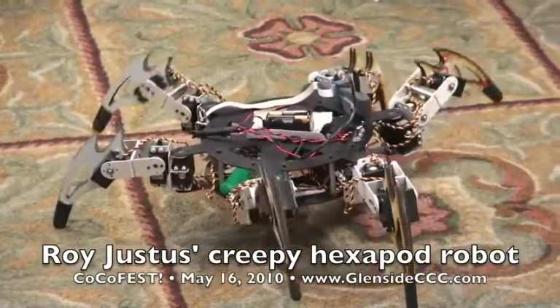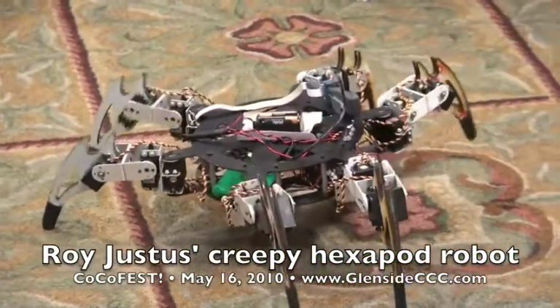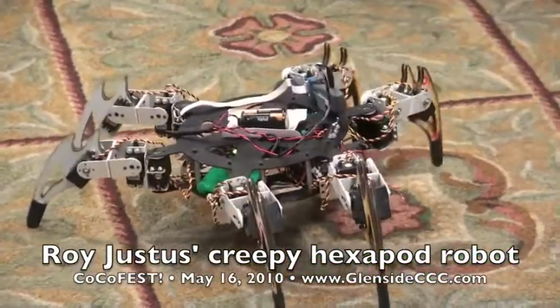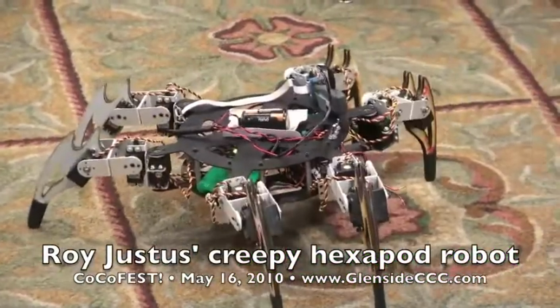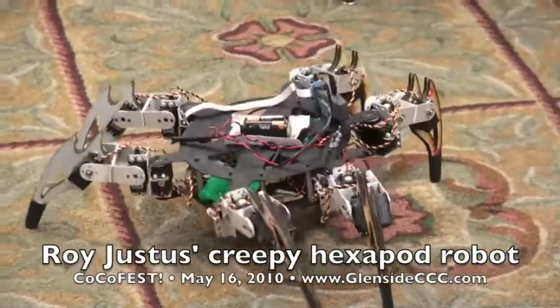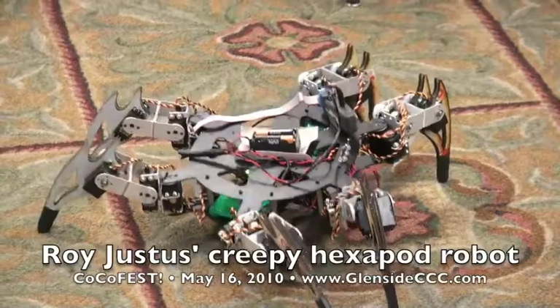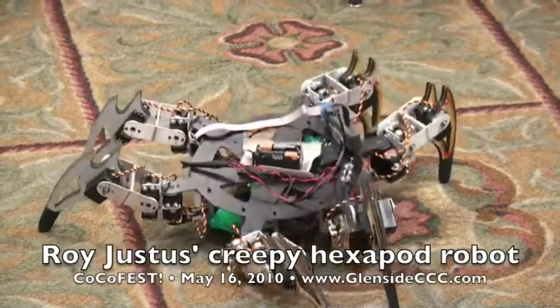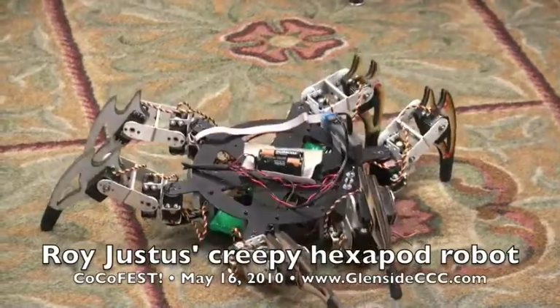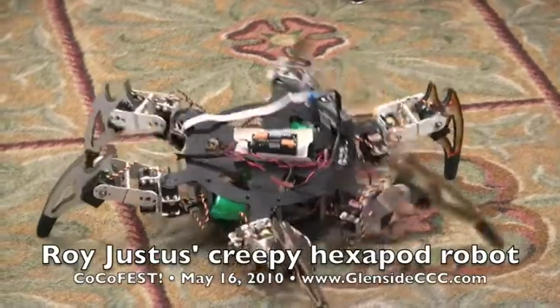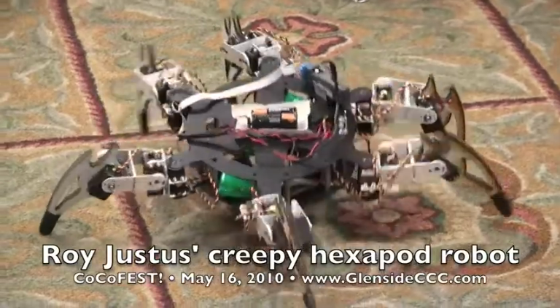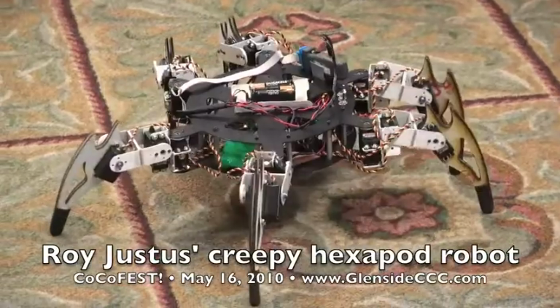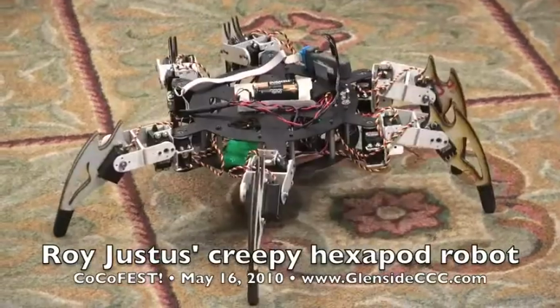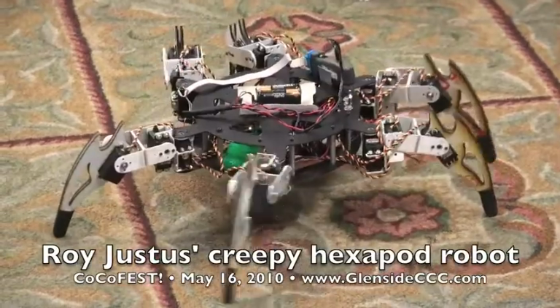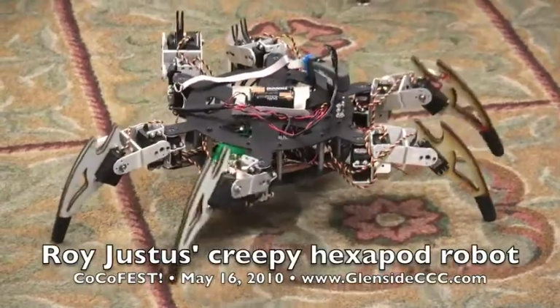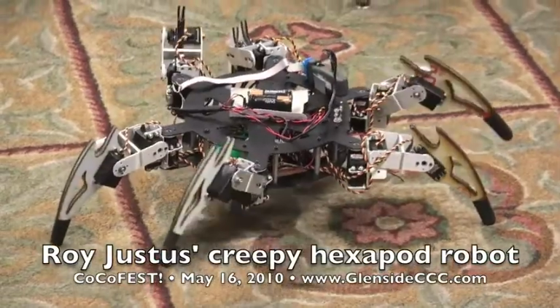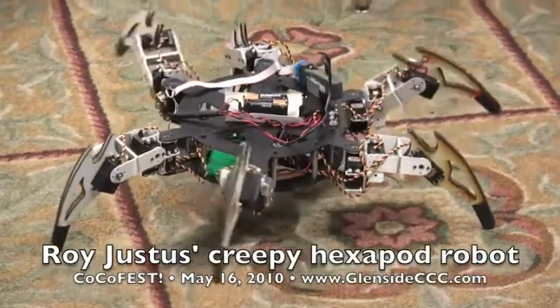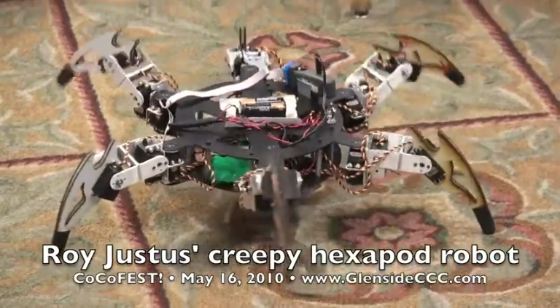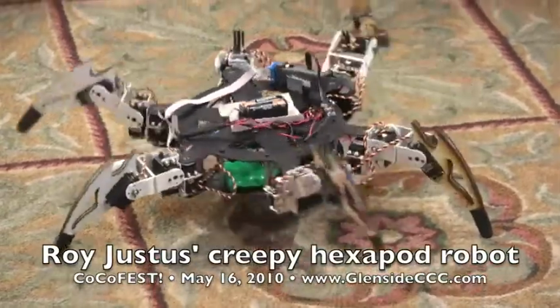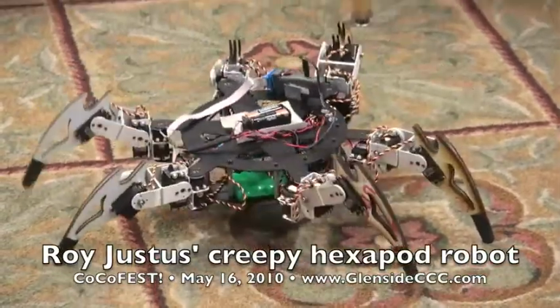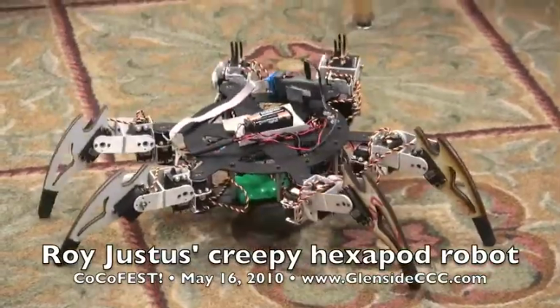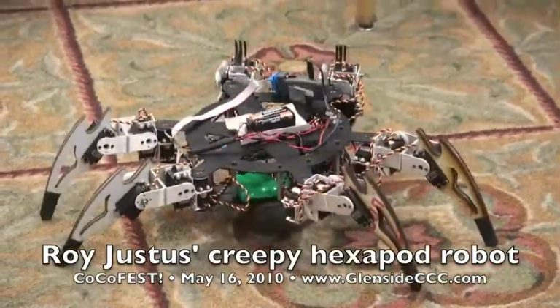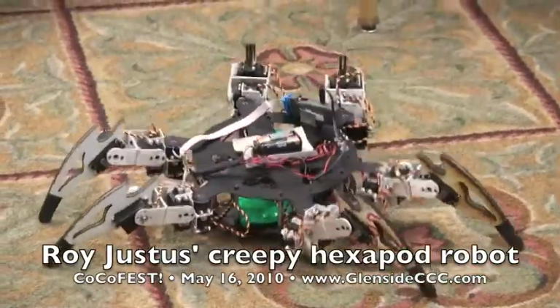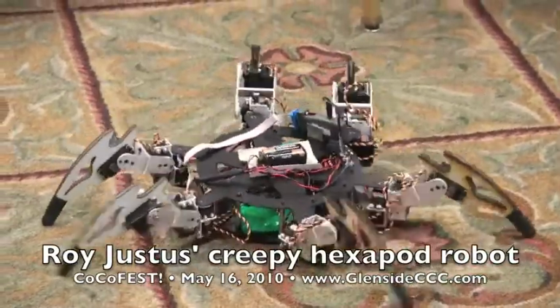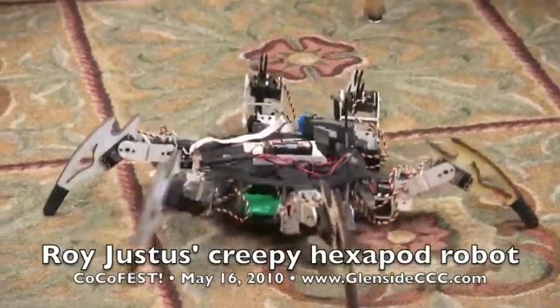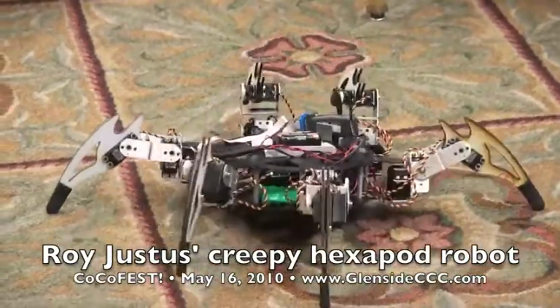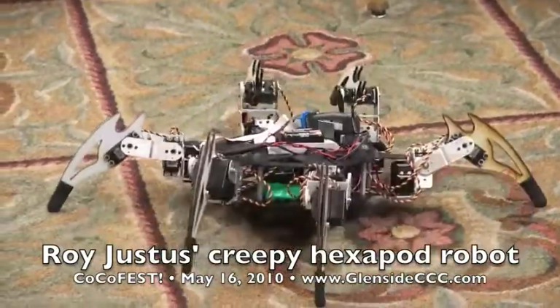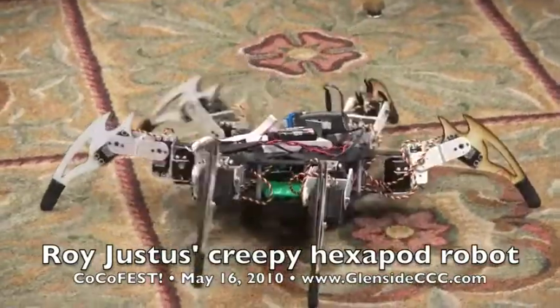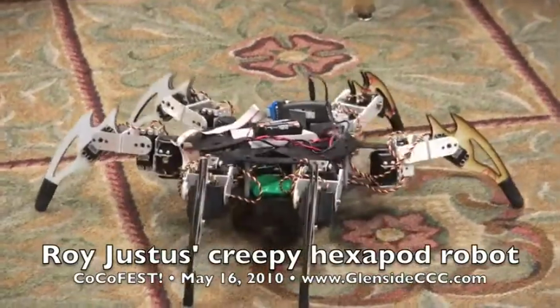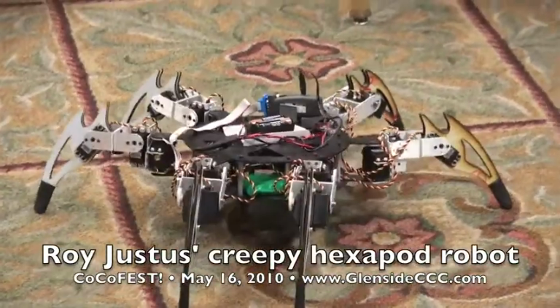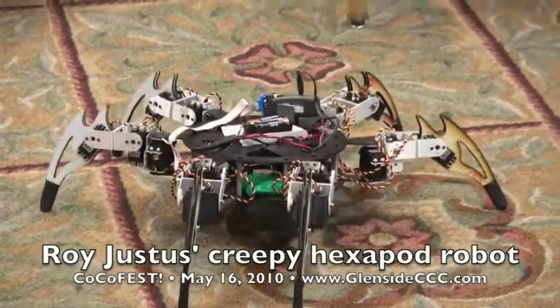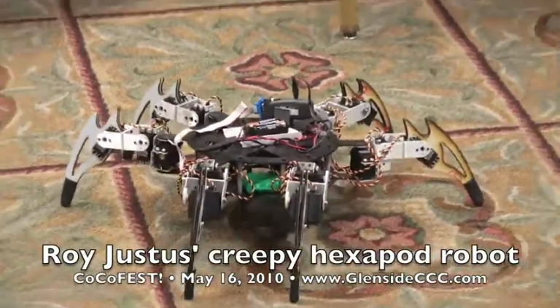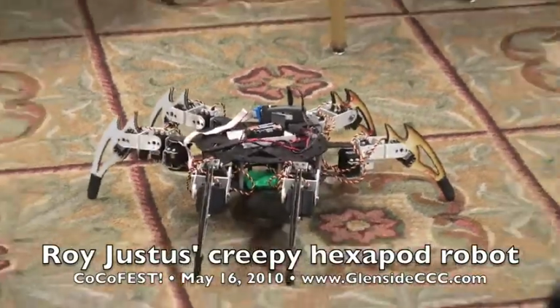And every single motion that it's been doing — all those servos are being controlled by Color Computer BASIC? Exactly.